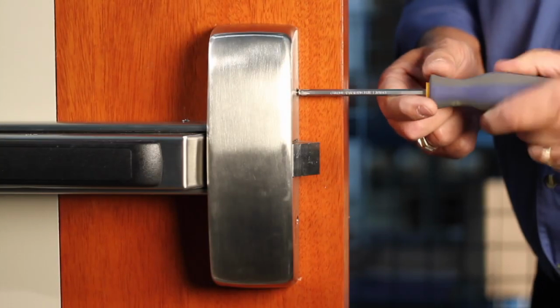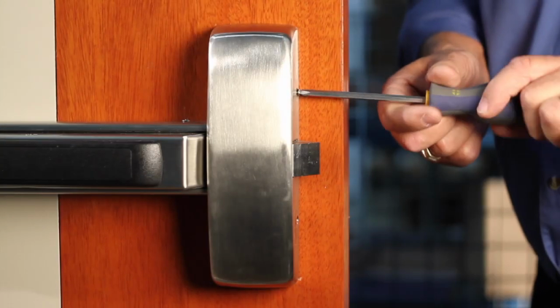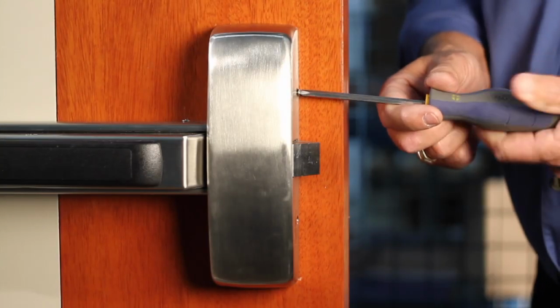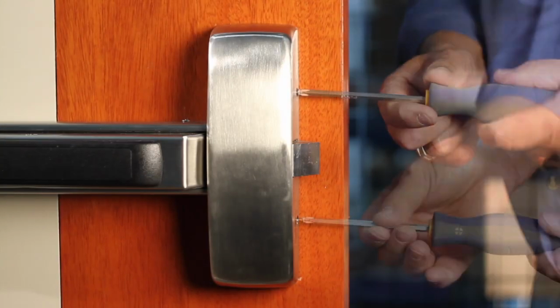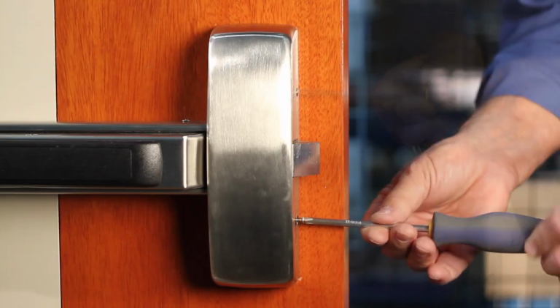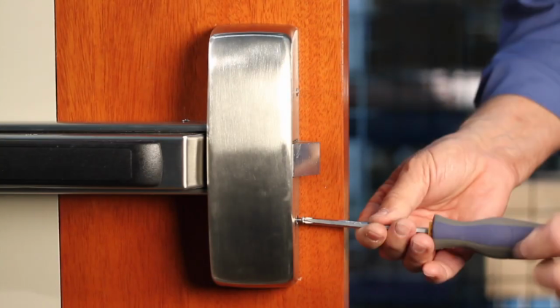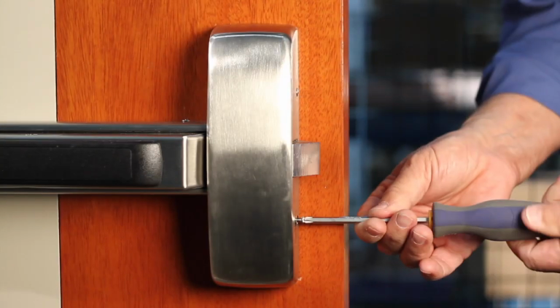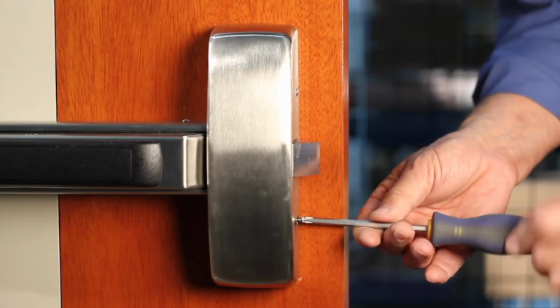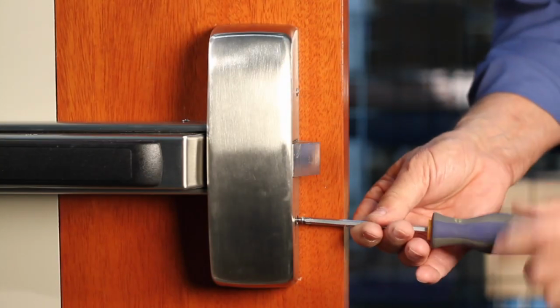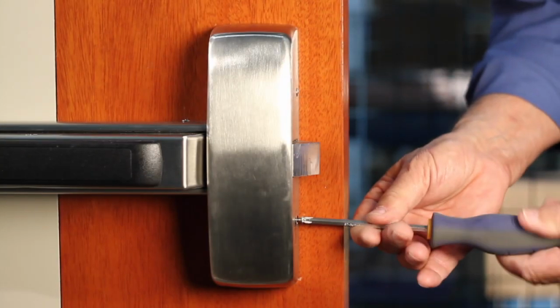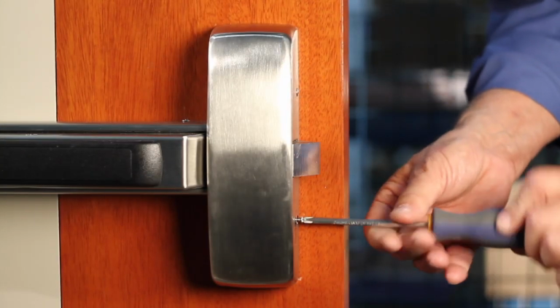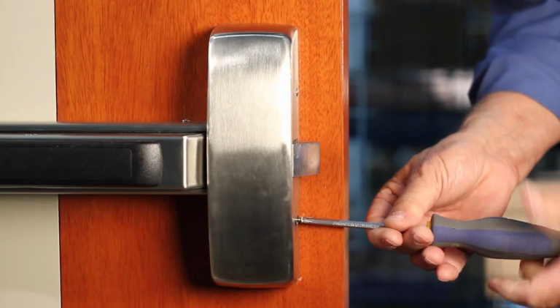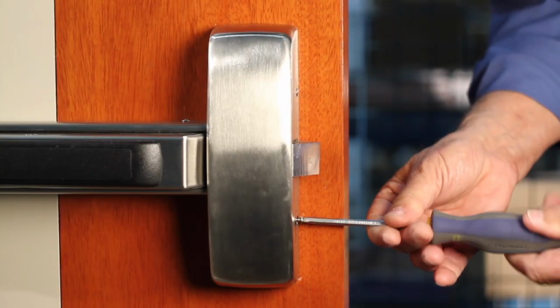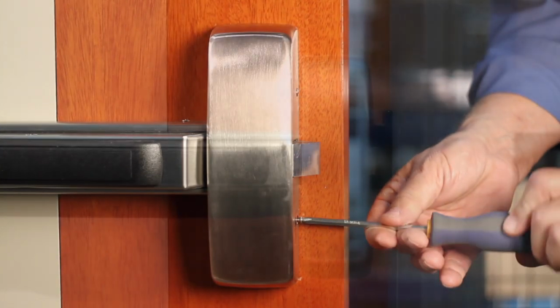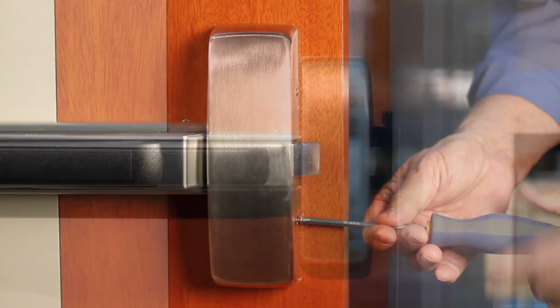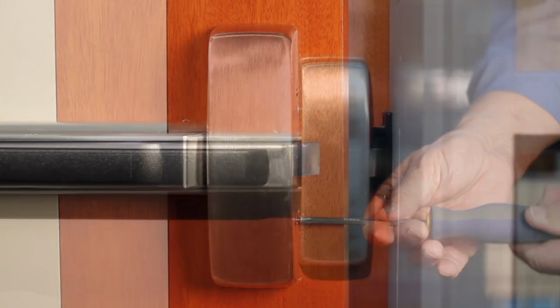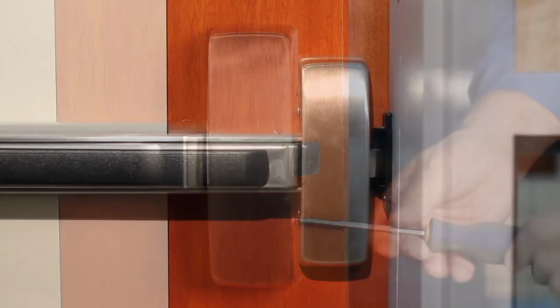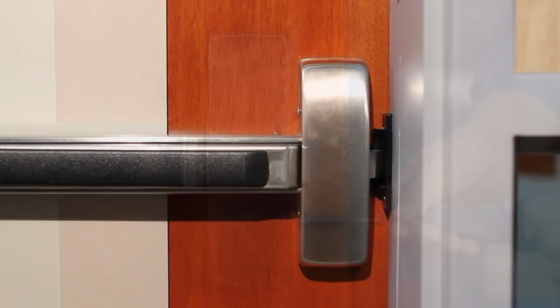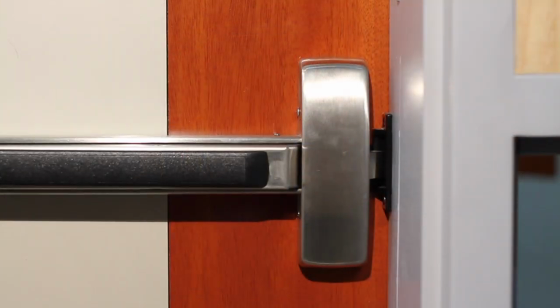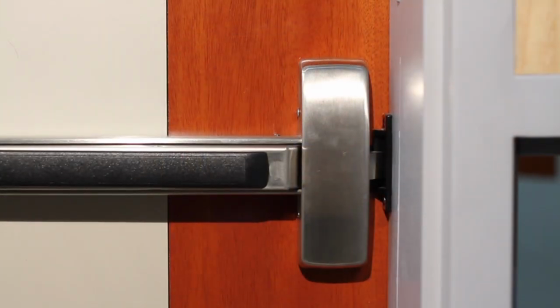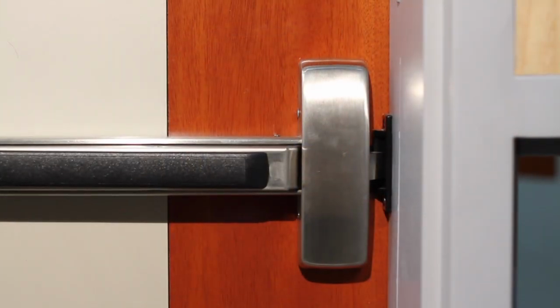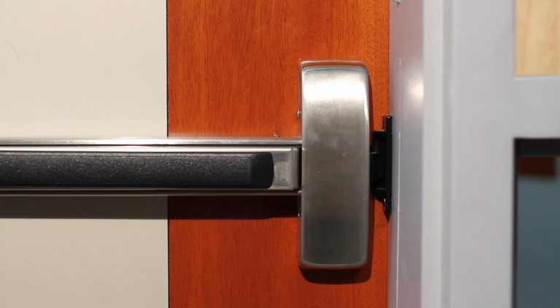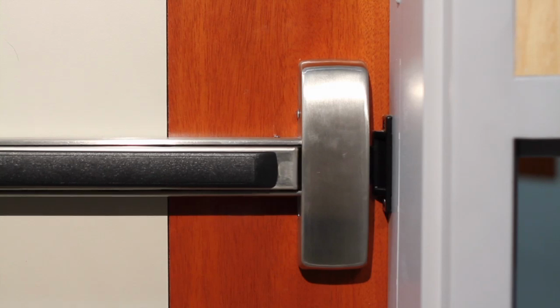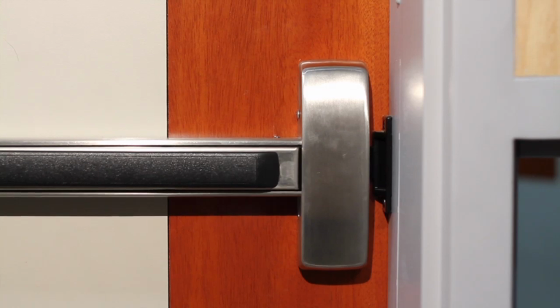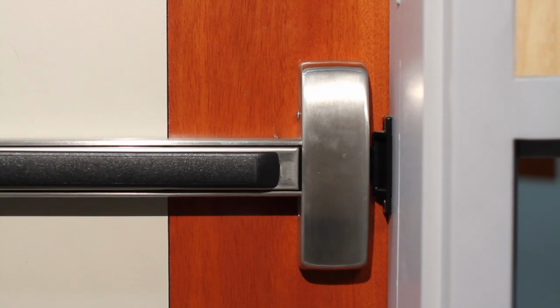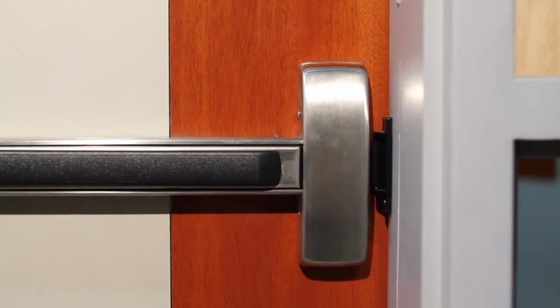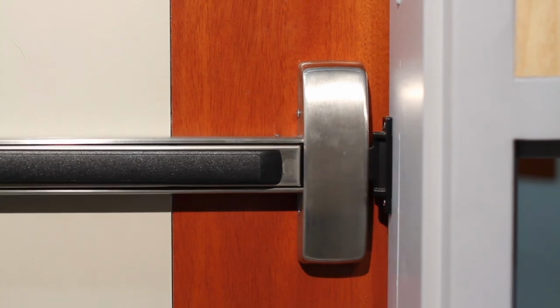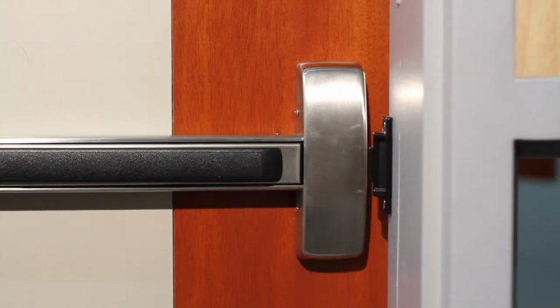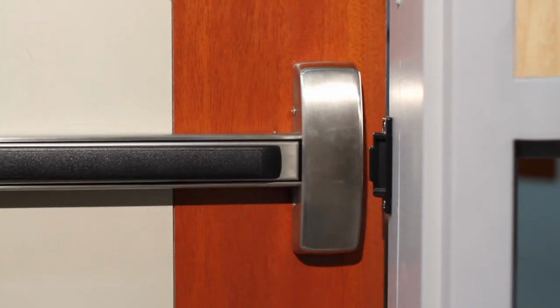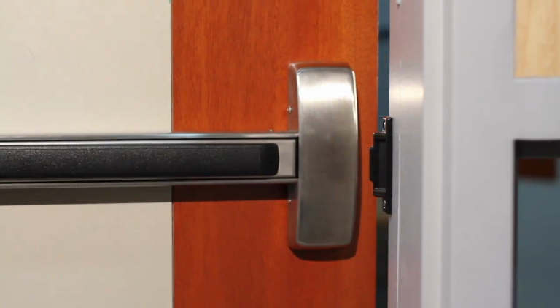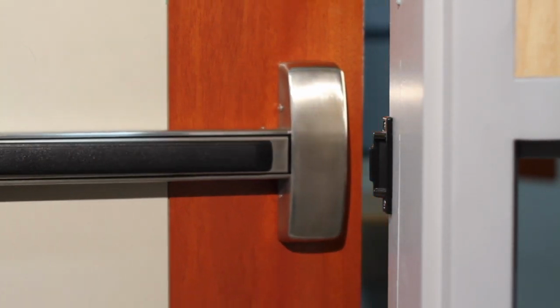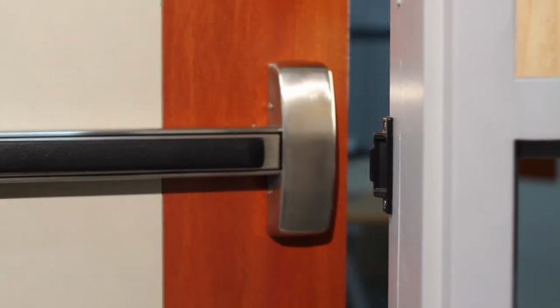Finally, with the covers in place, do another operational check to ensure the device operates to specifications.